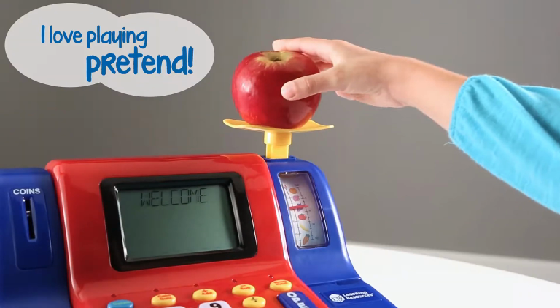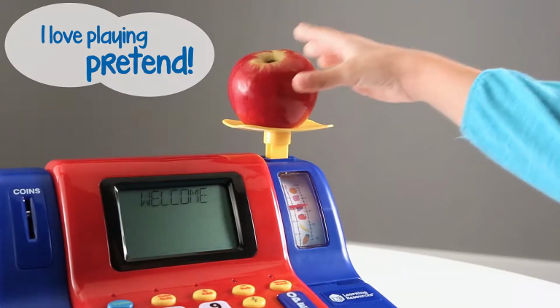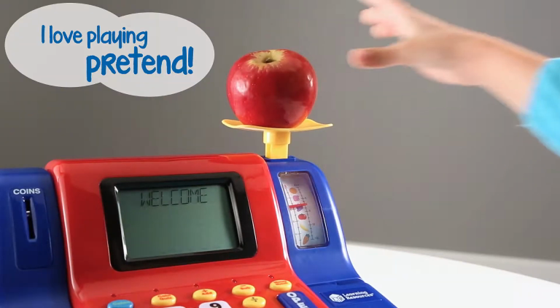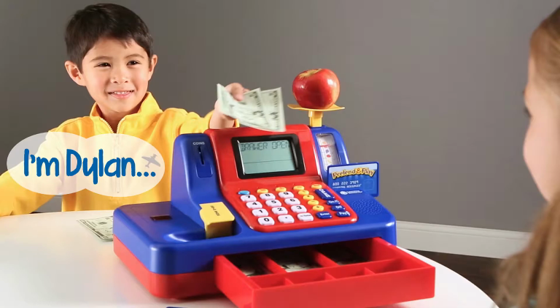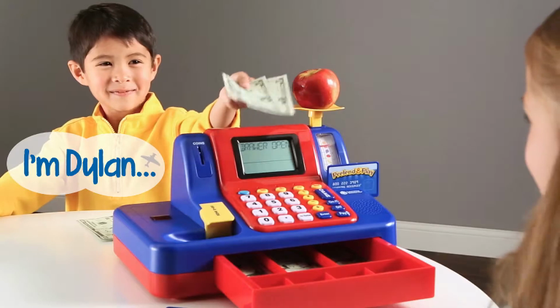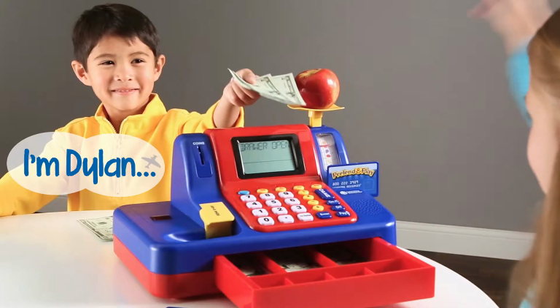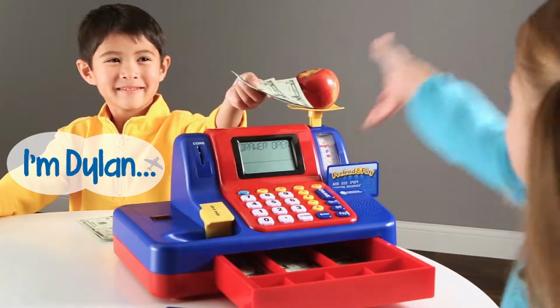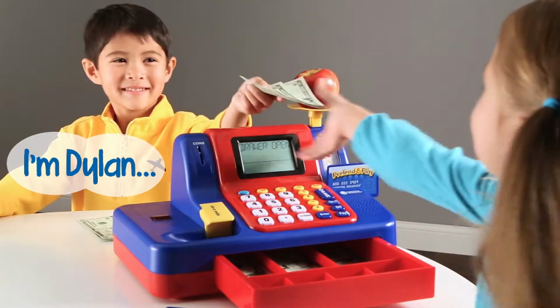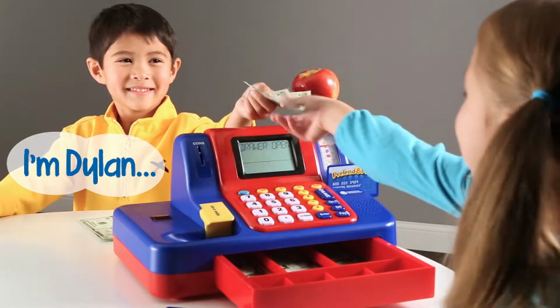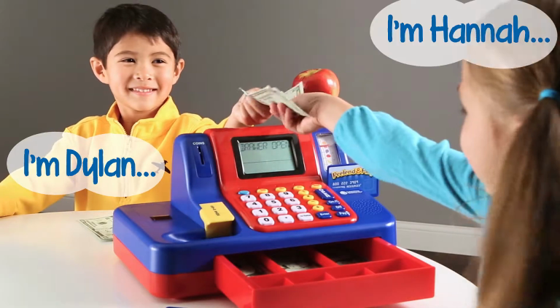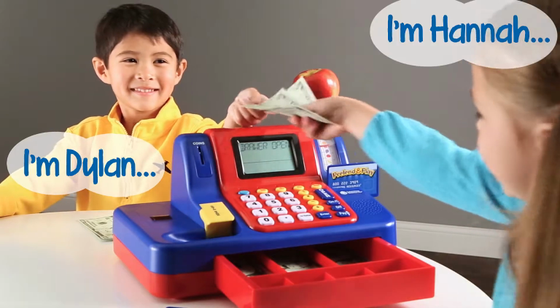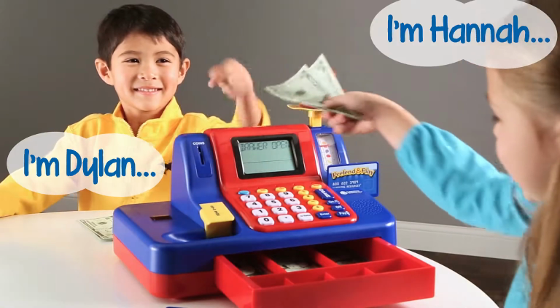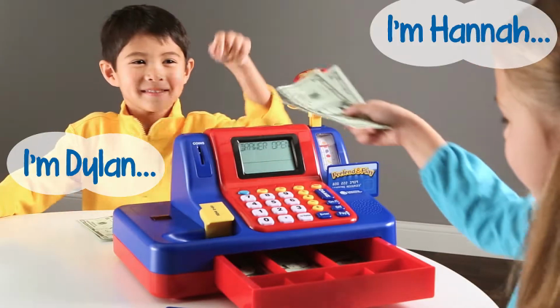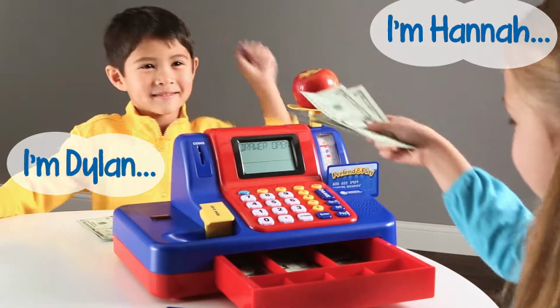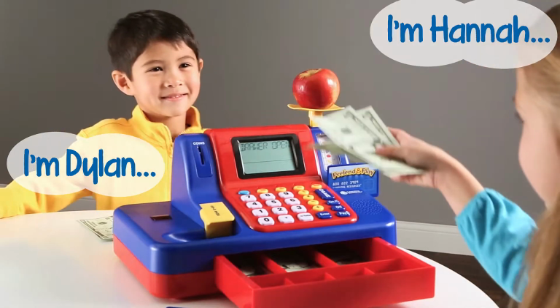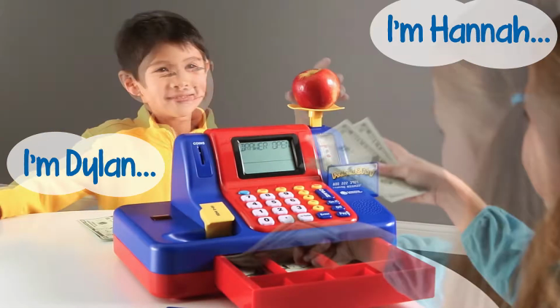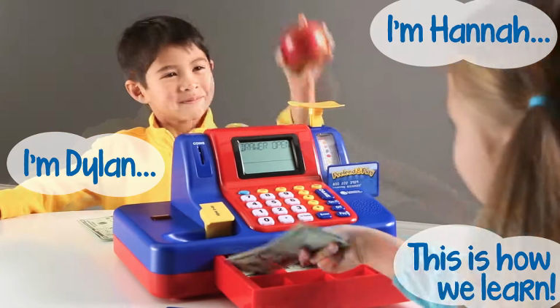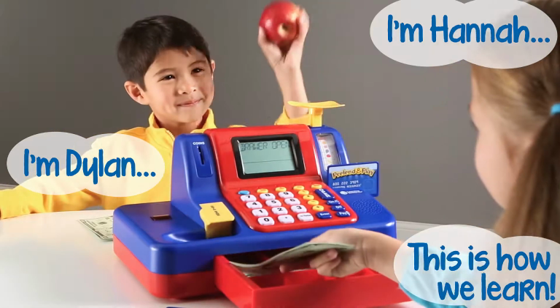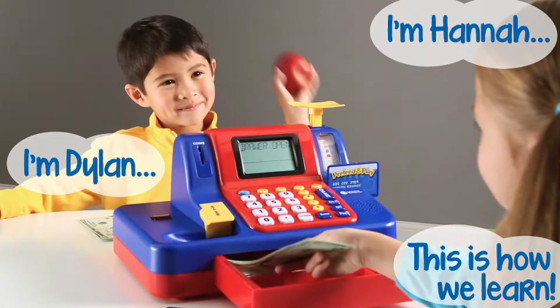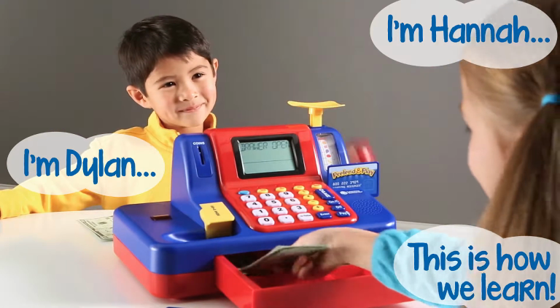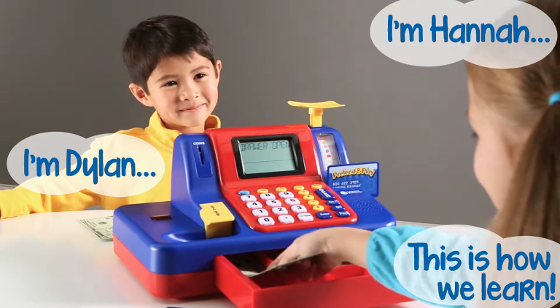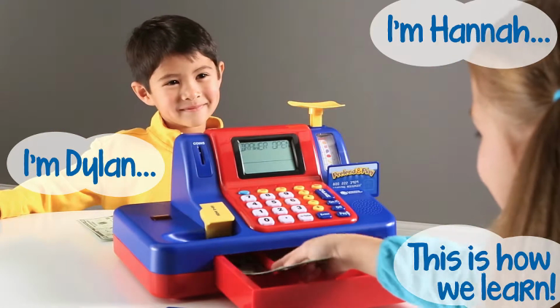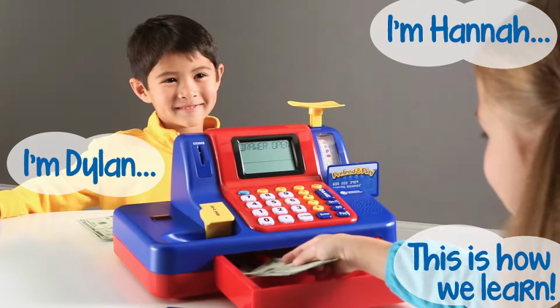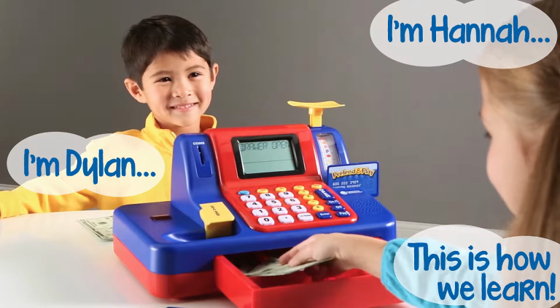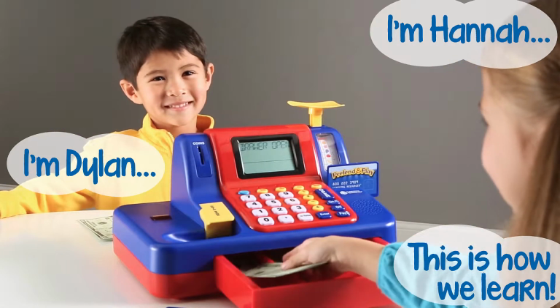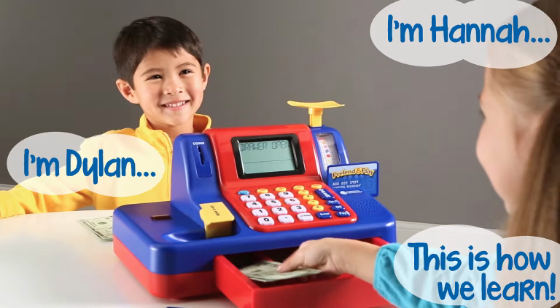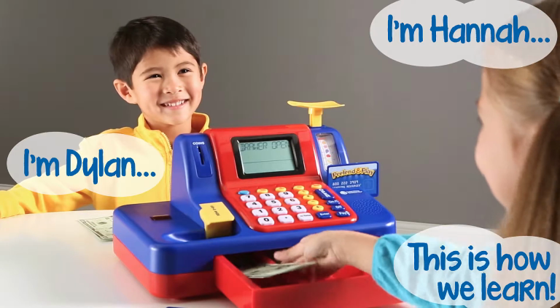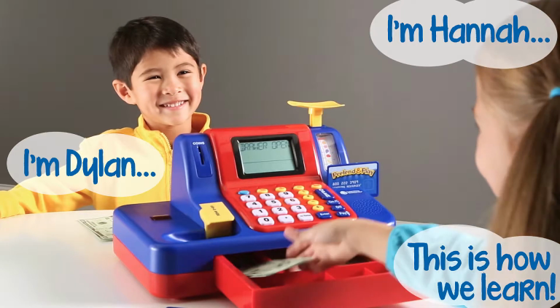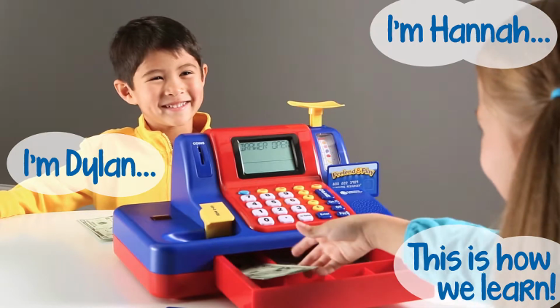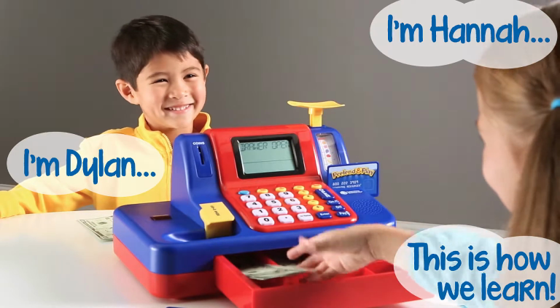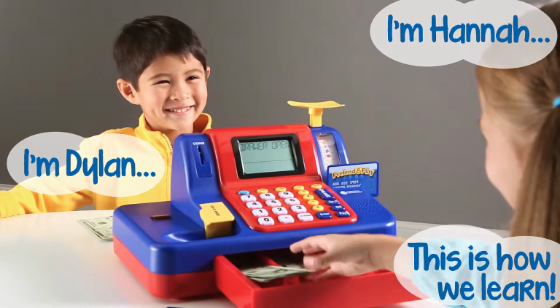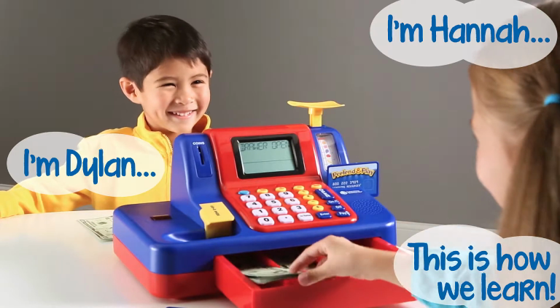I am Dylan. I am Hannah. And this is how we learn!